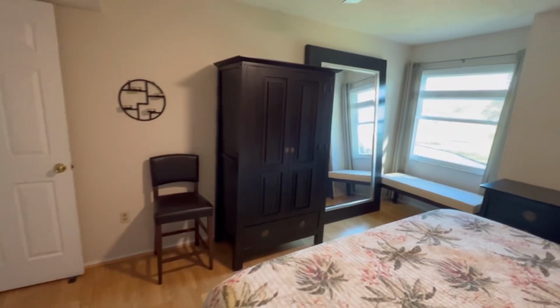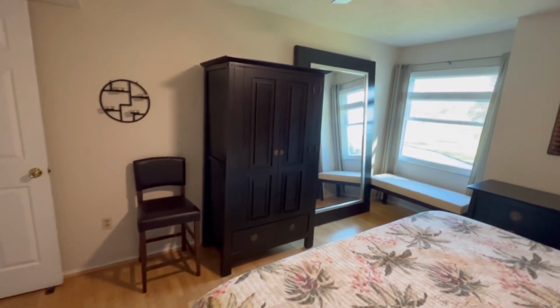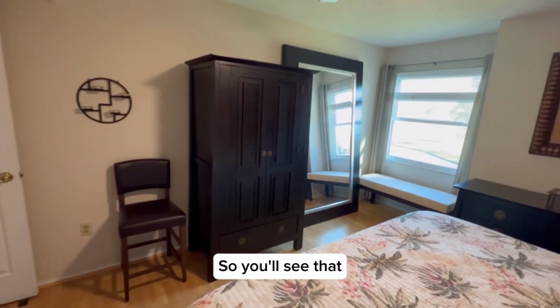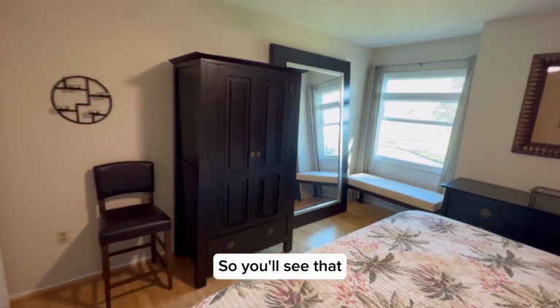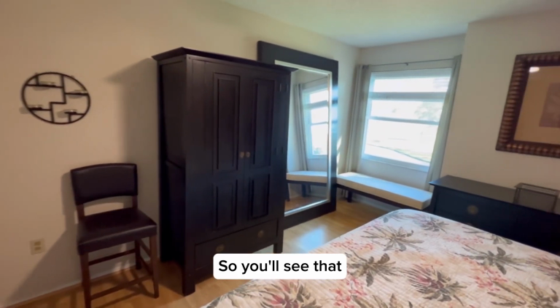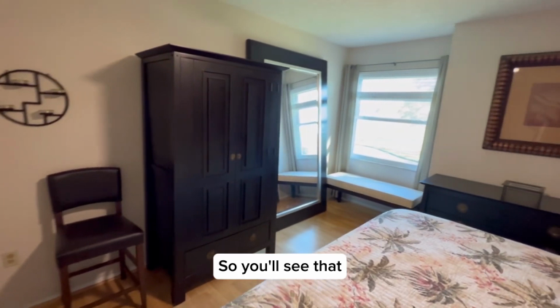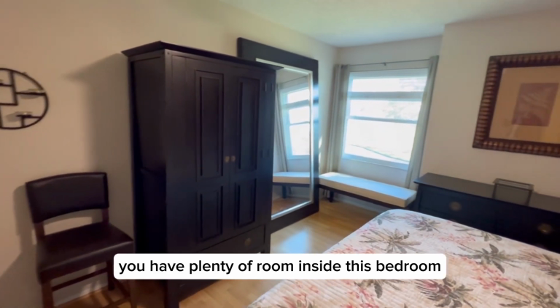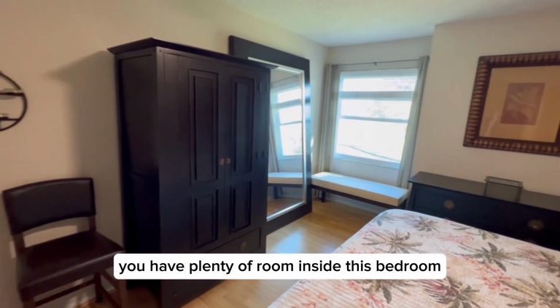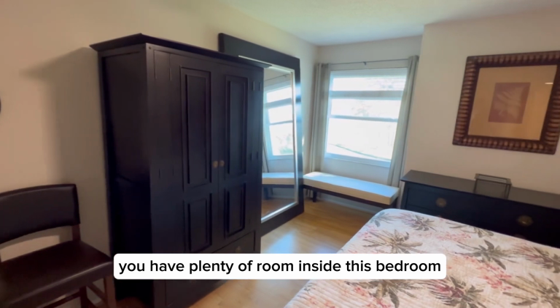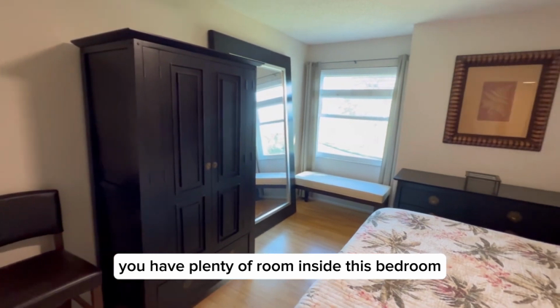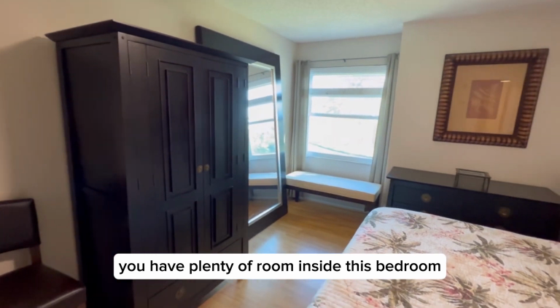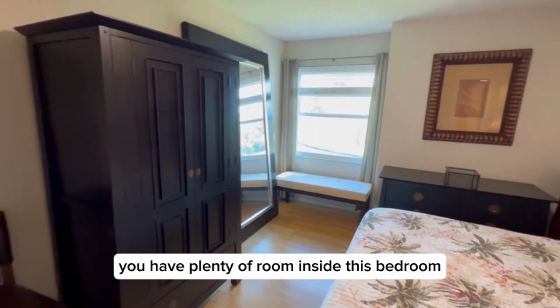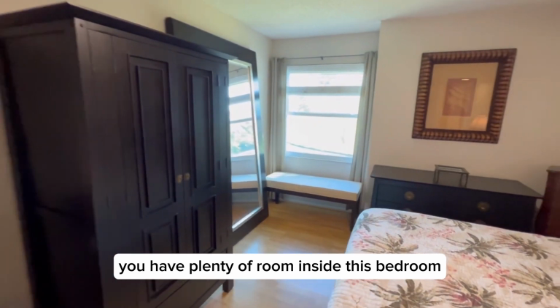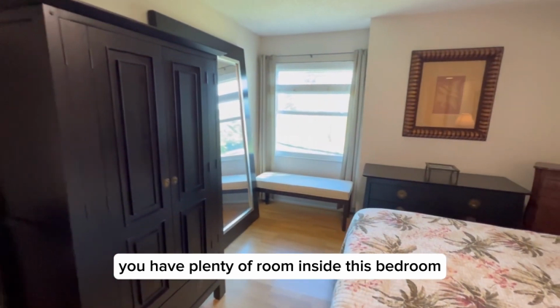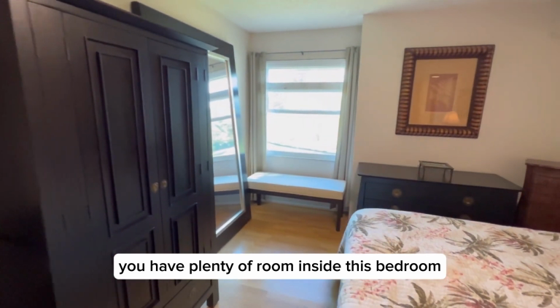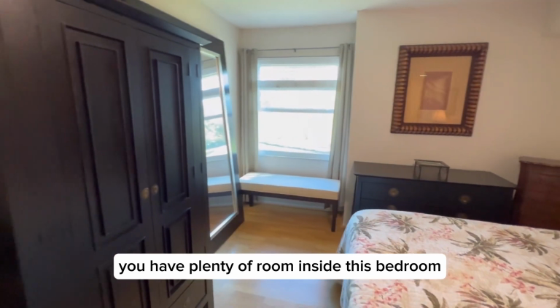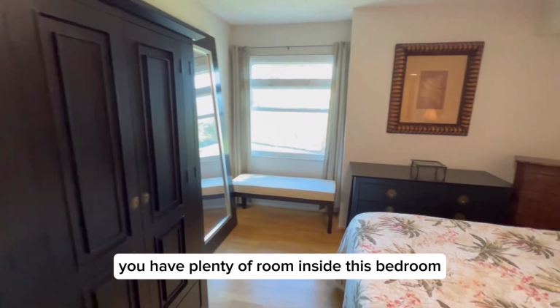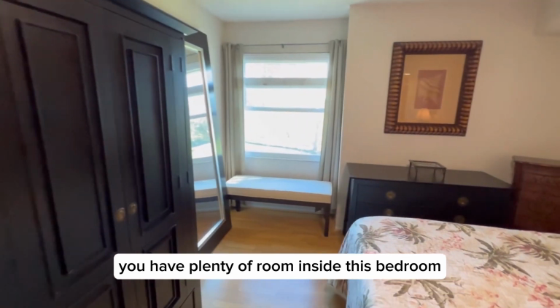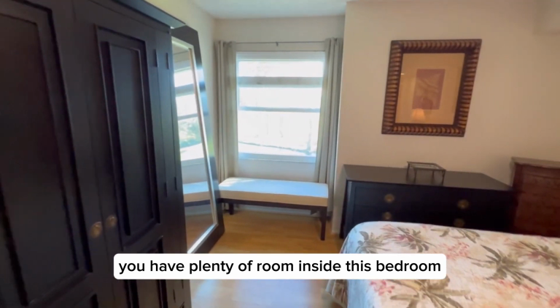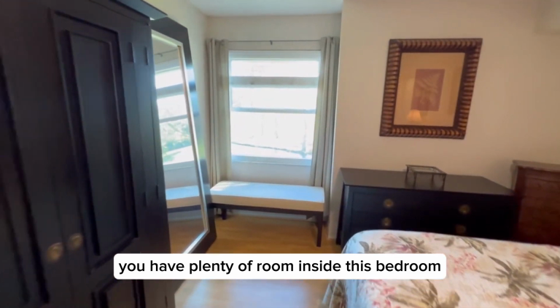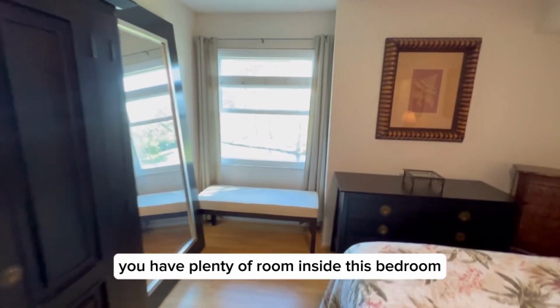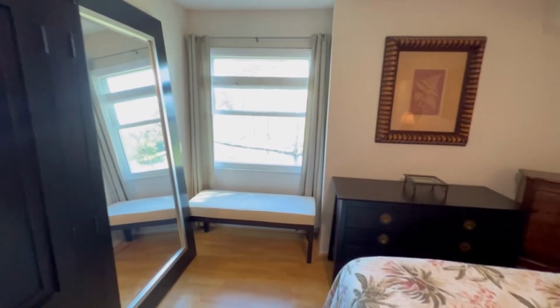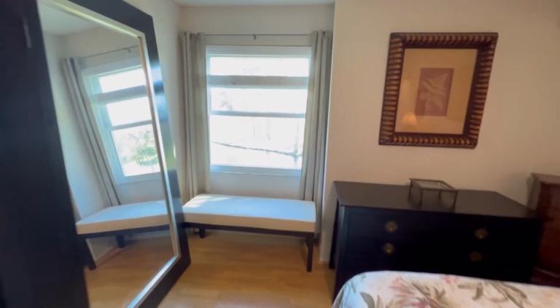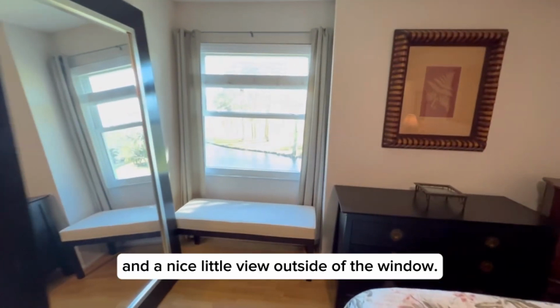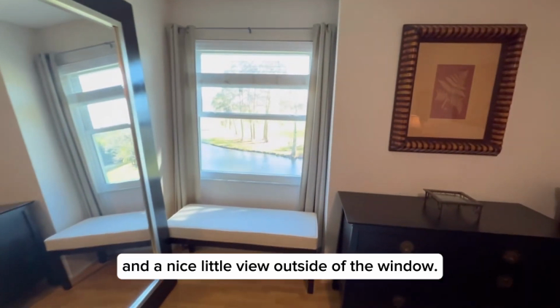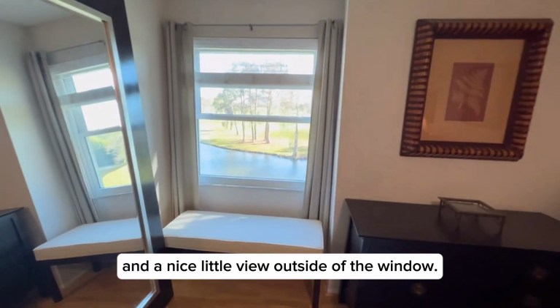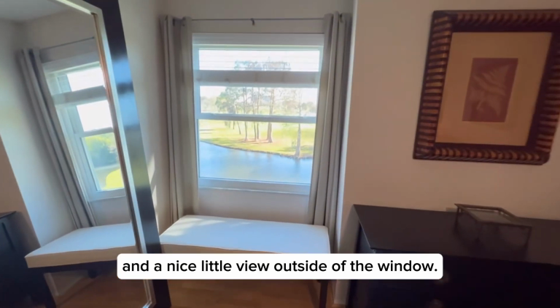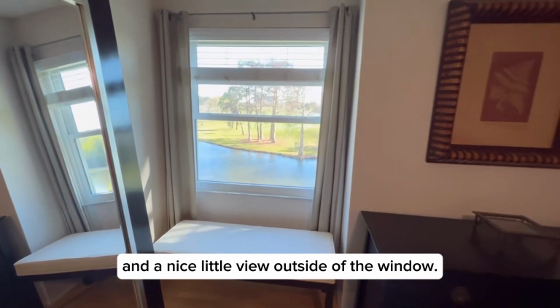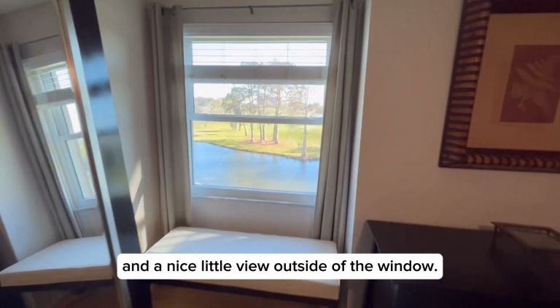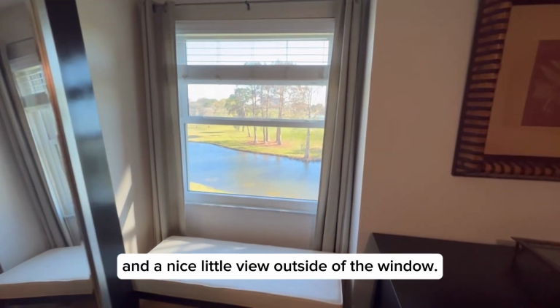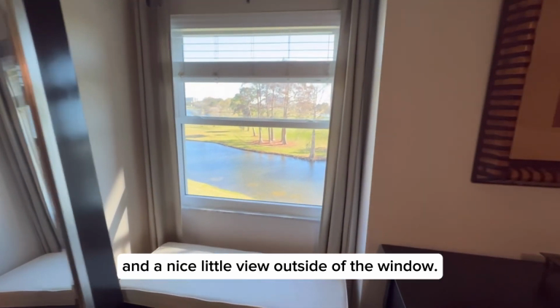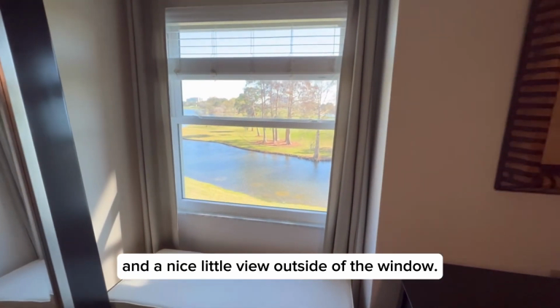You'll see that you have plenty of room inside this bedroom, and a nice little view outside of the window.